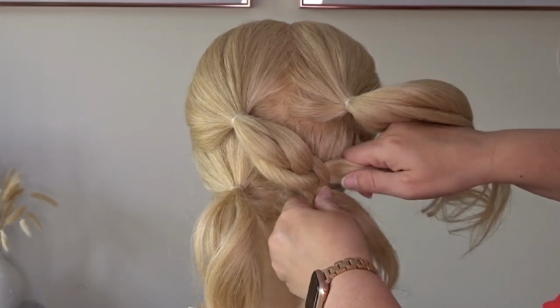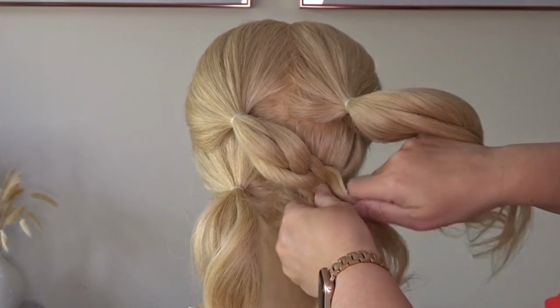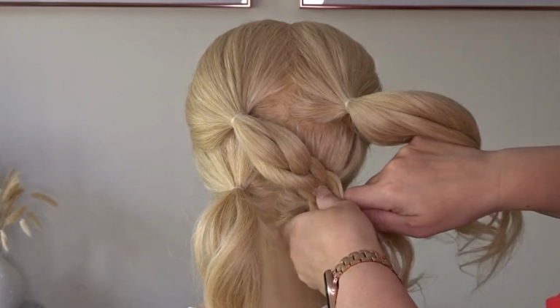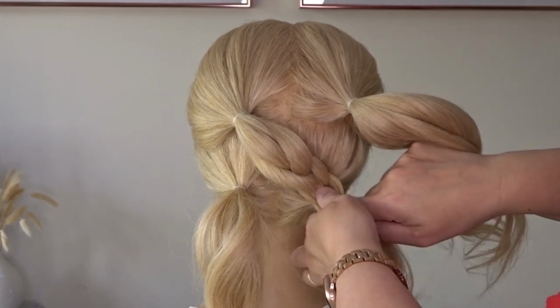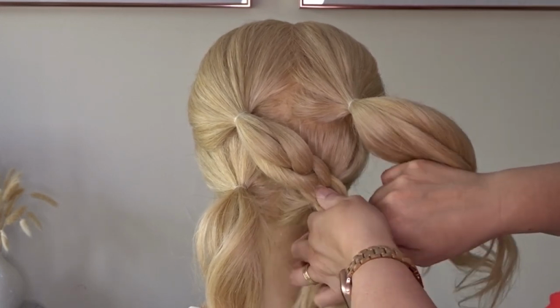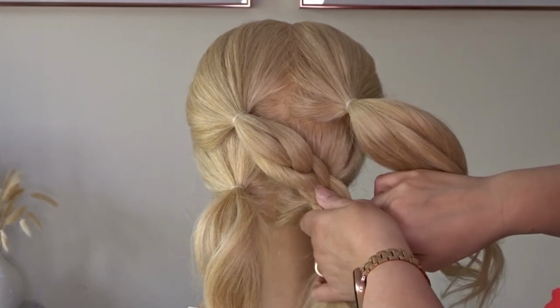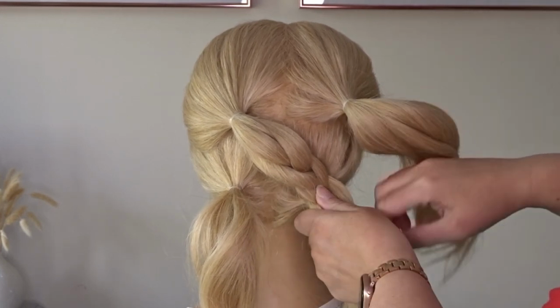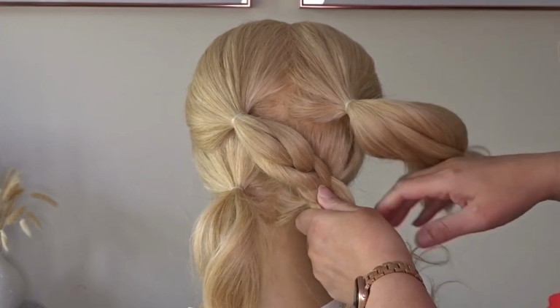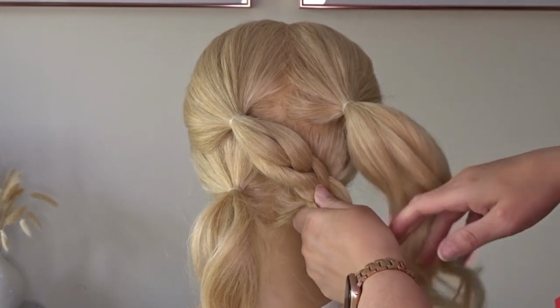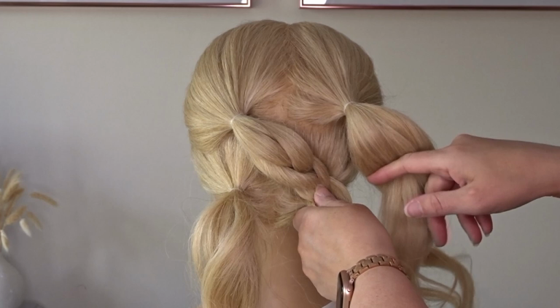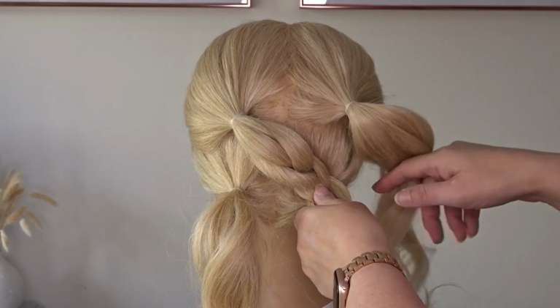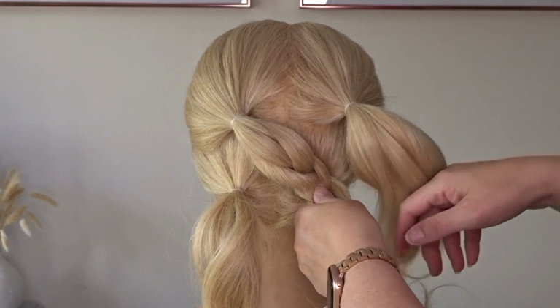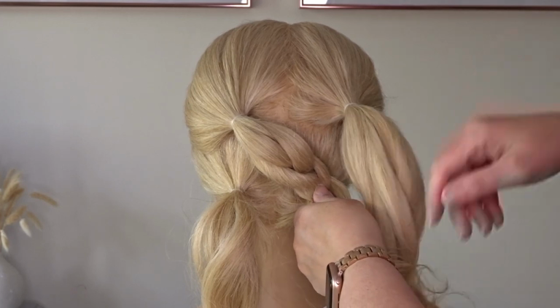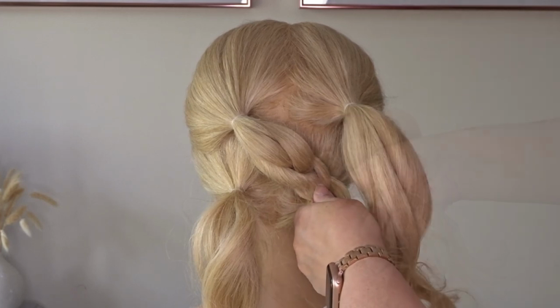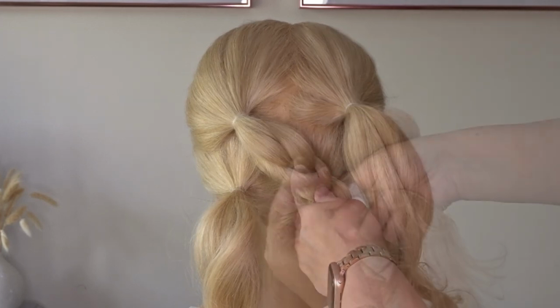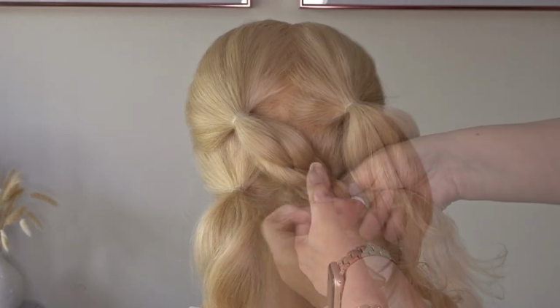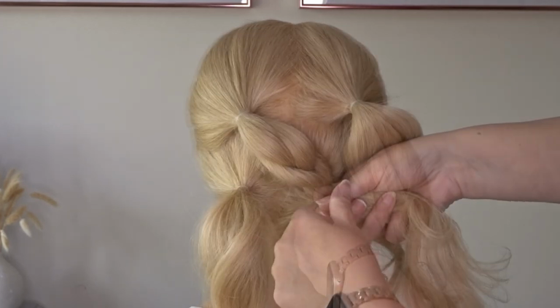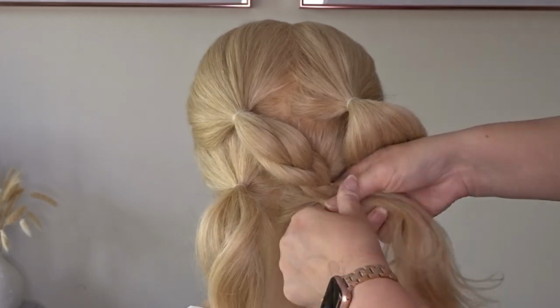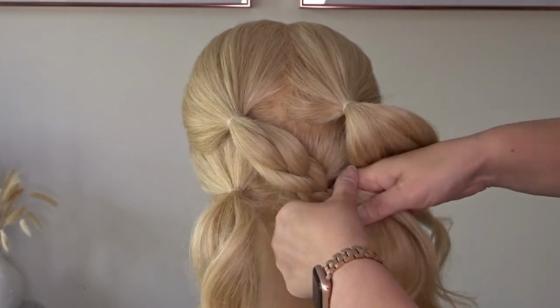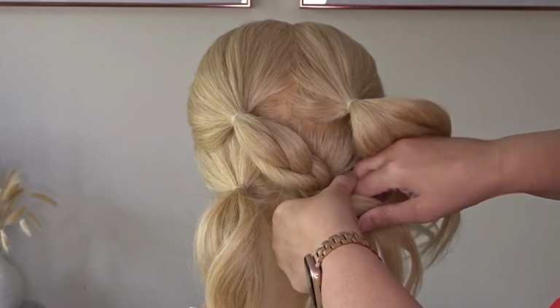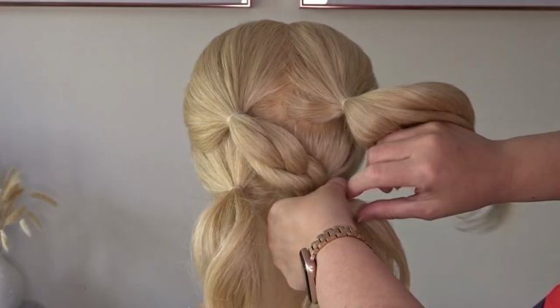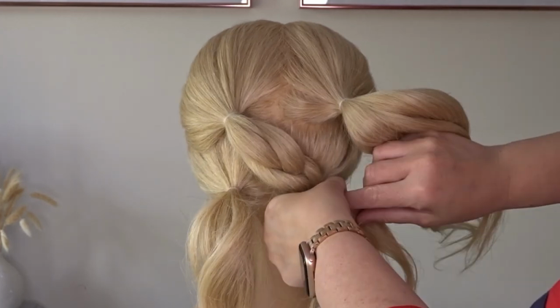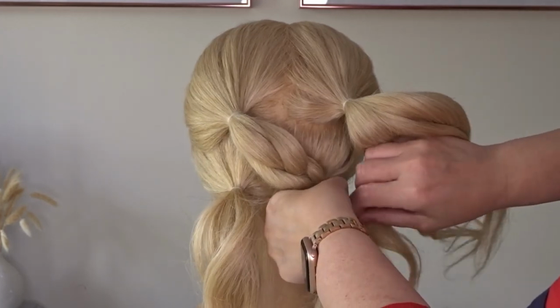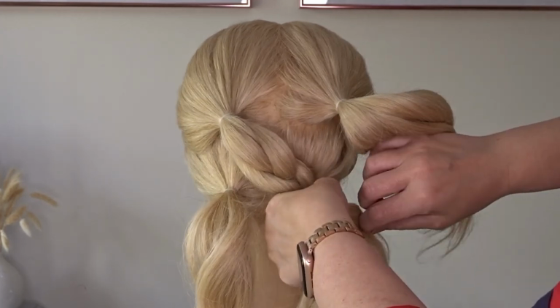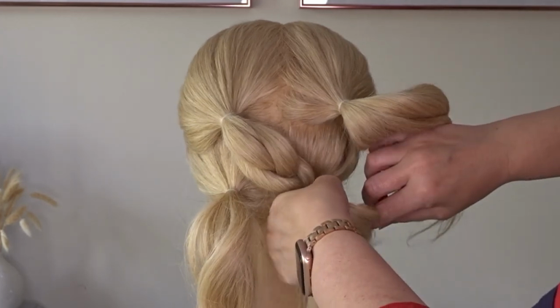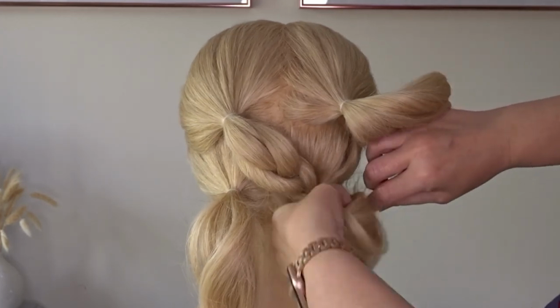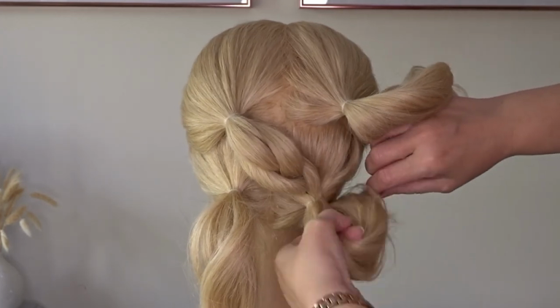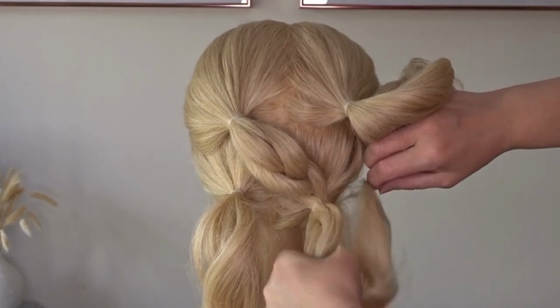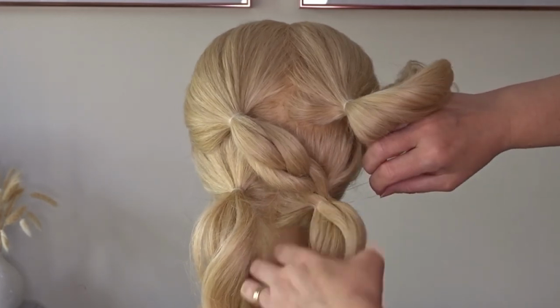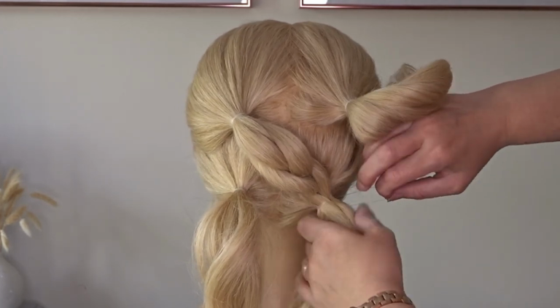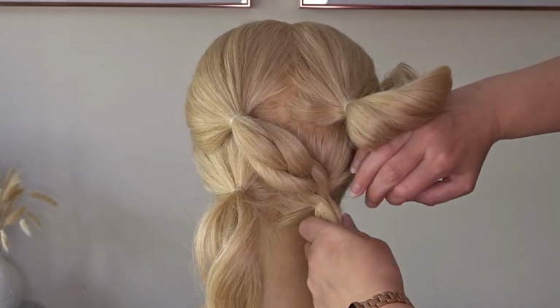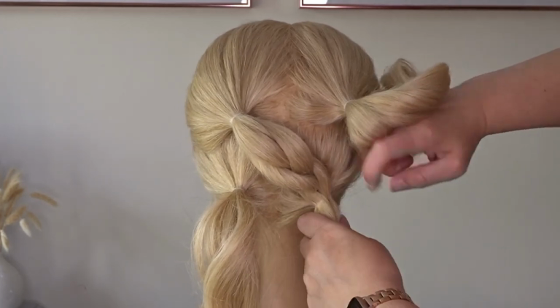When you reach that ponytail at the bottom on the right hand side, just tie everything together with another elastic band.